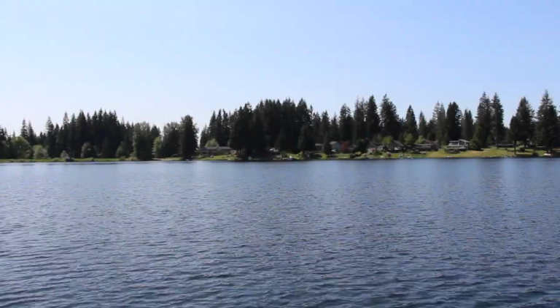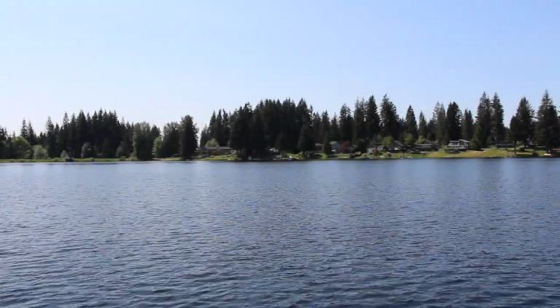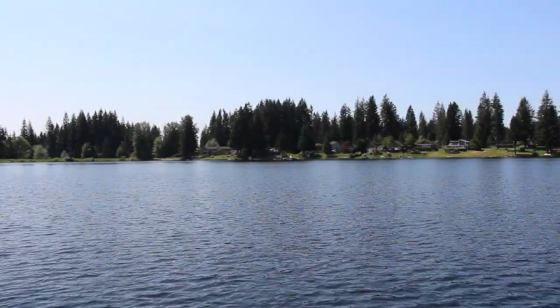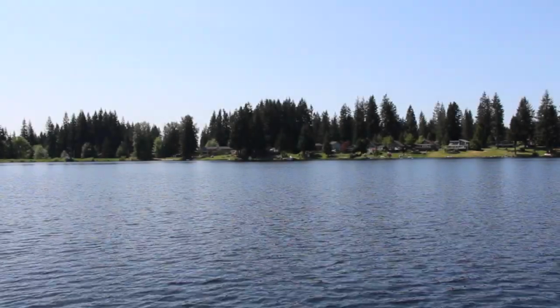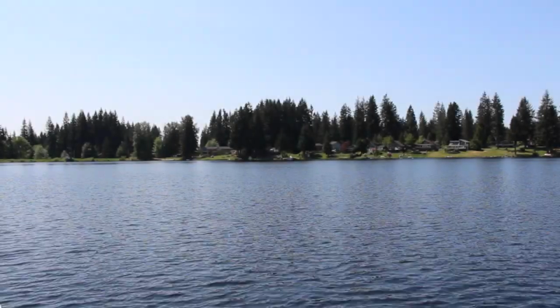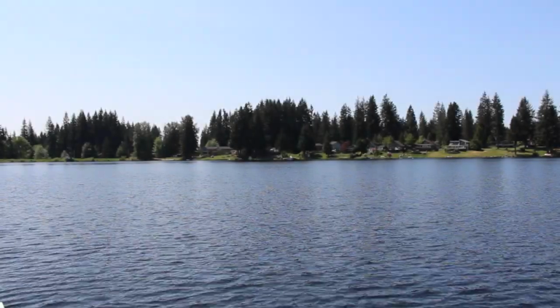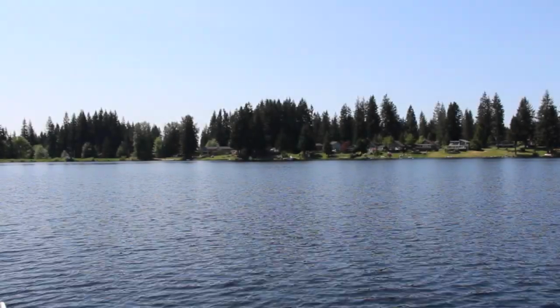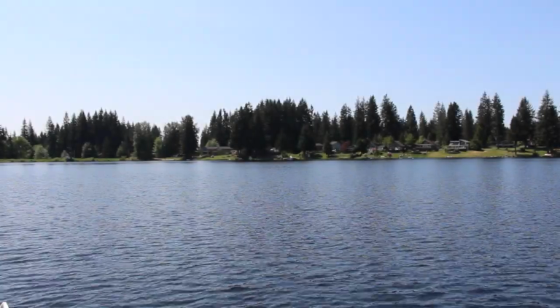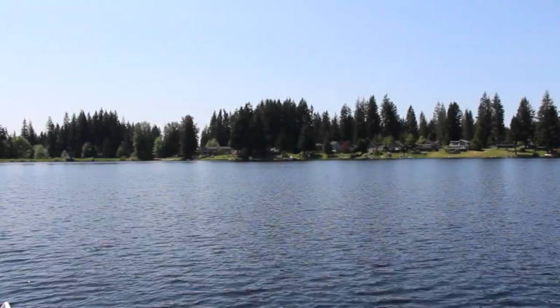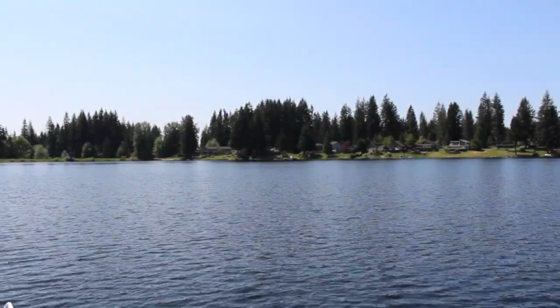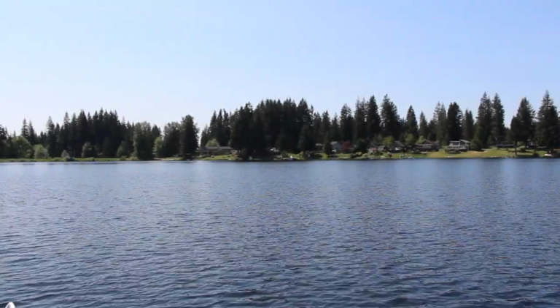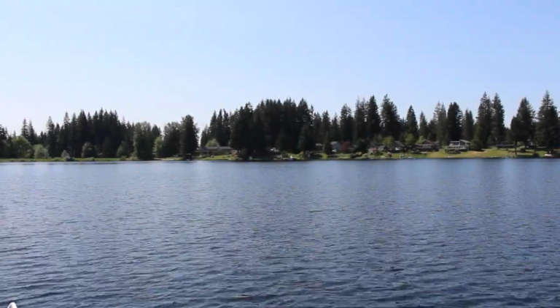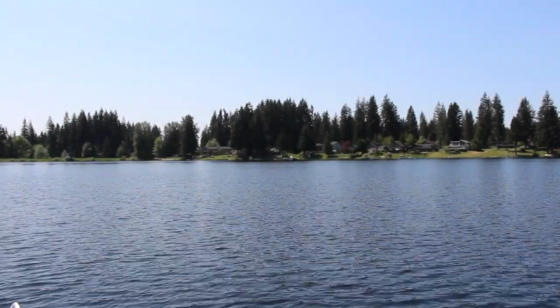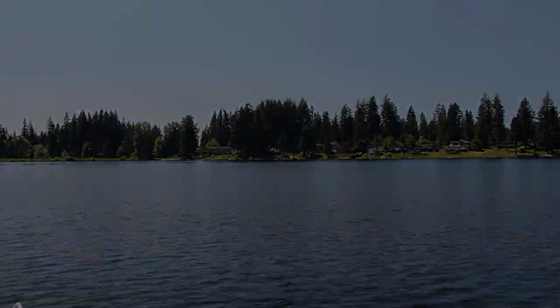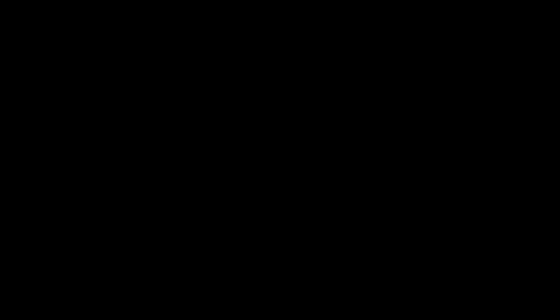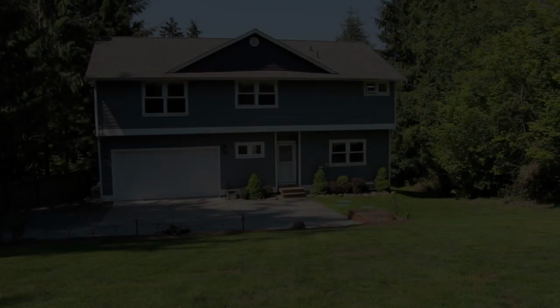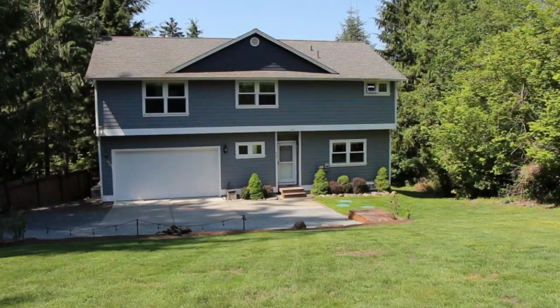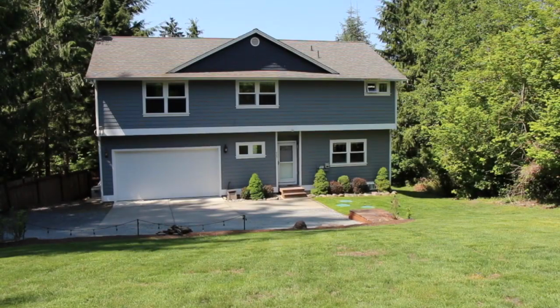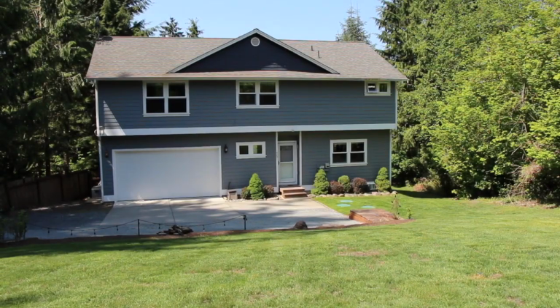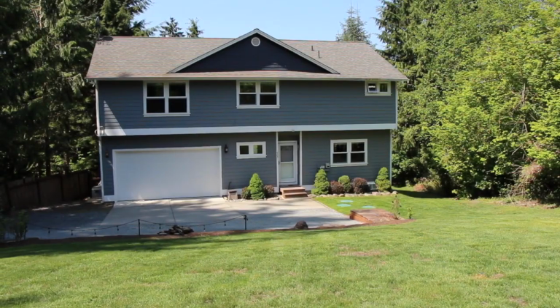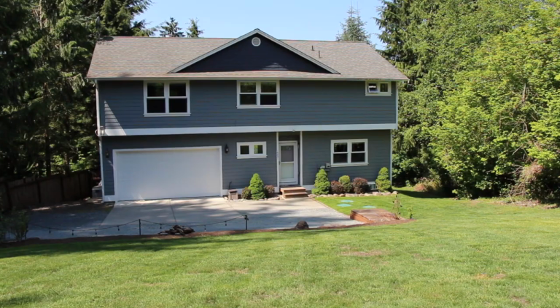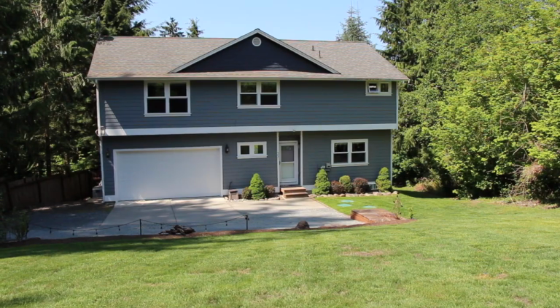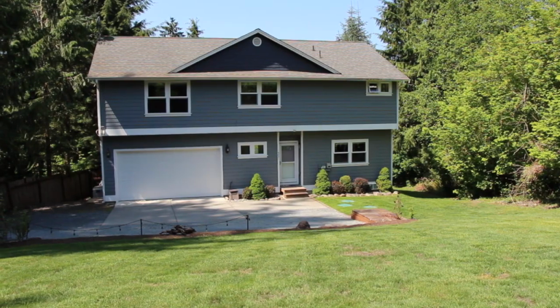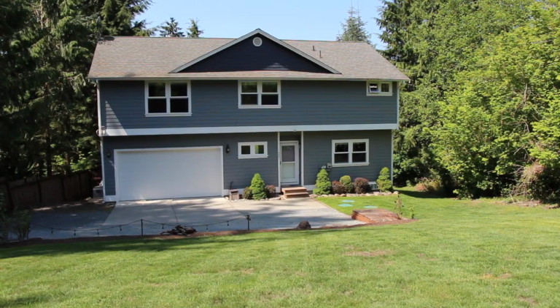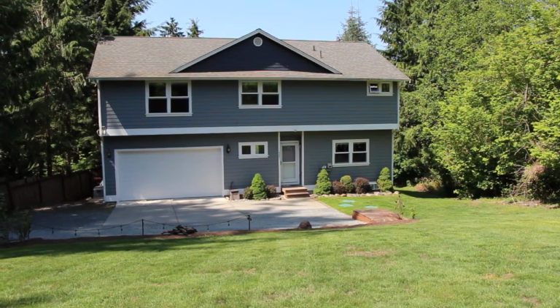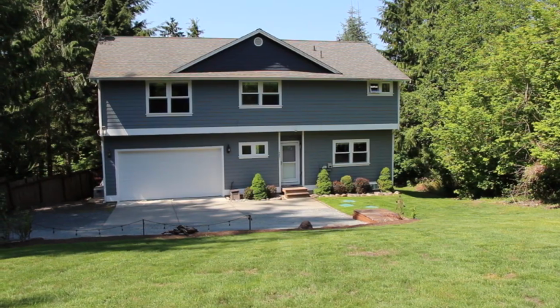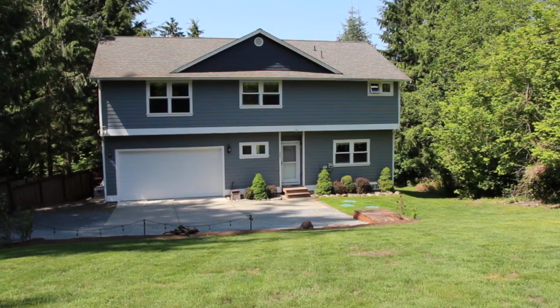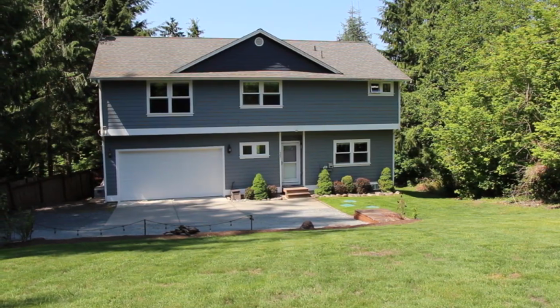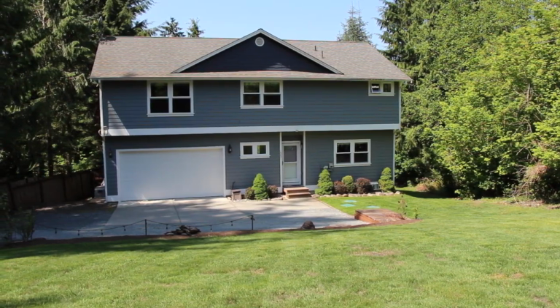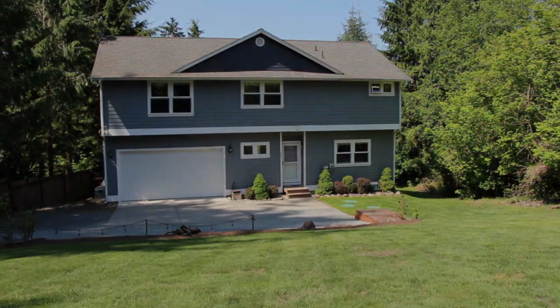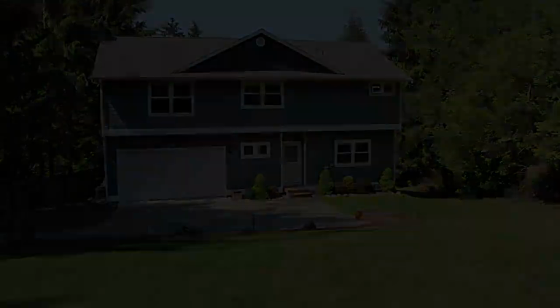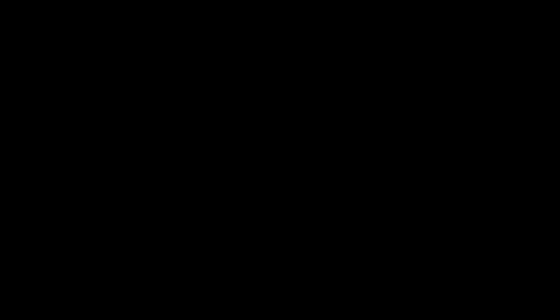I love Lake Margaret — it's one of the best lakes around. I can't wait to show you around this three-bedroom home with 2,410 square feet.